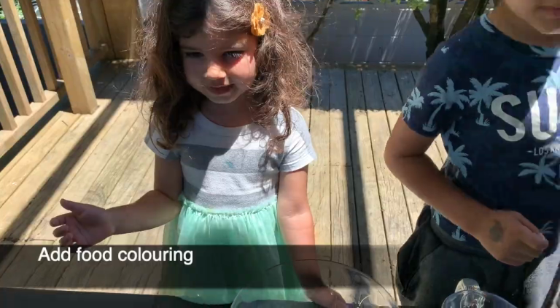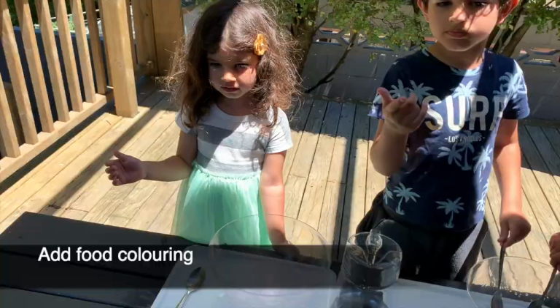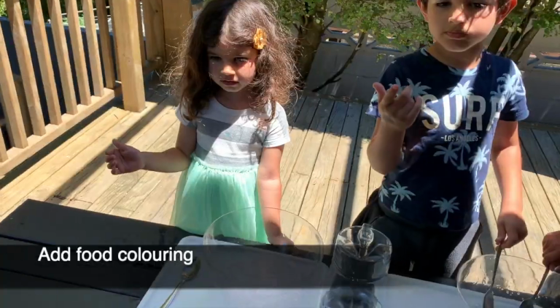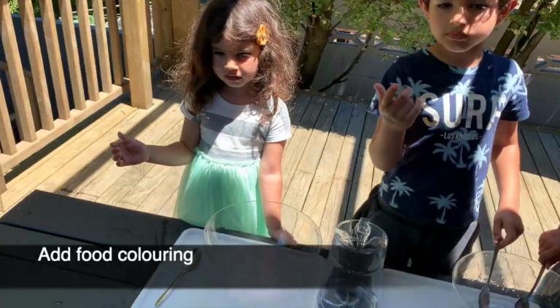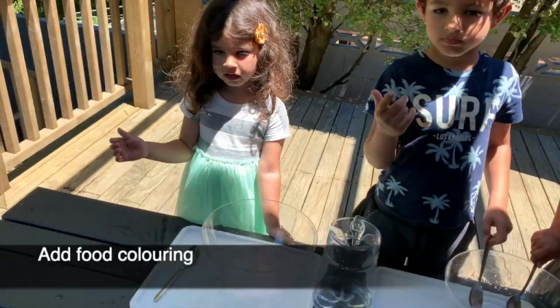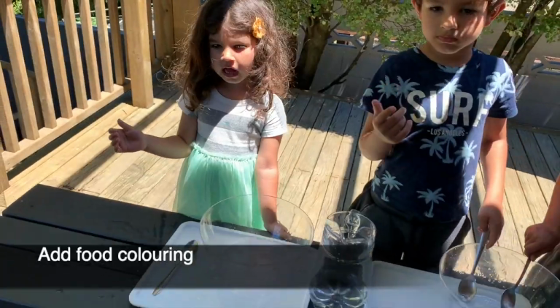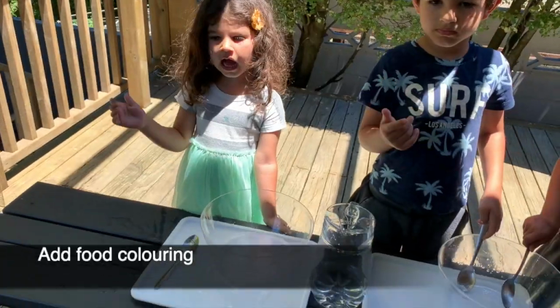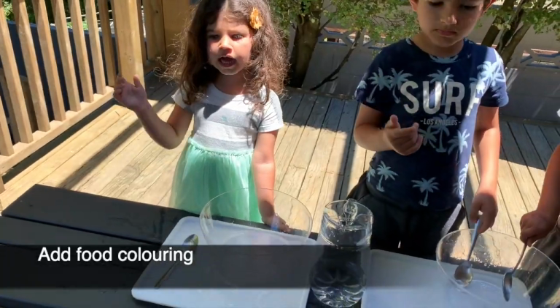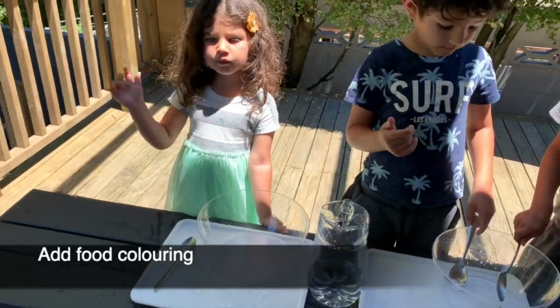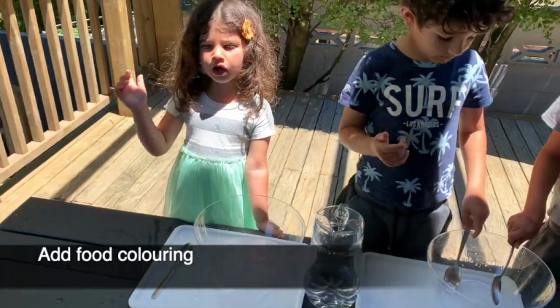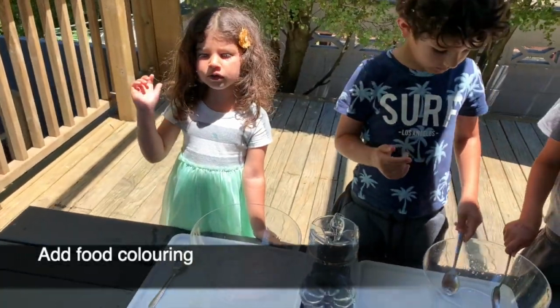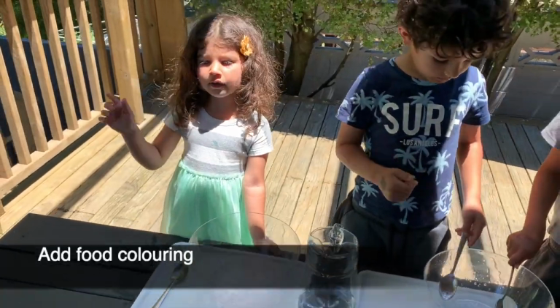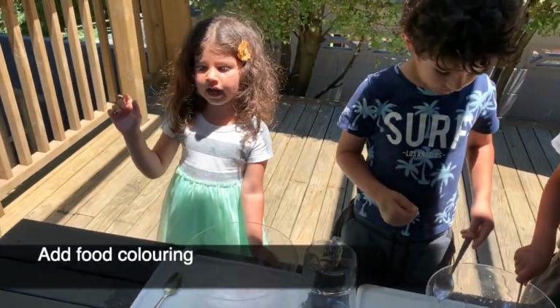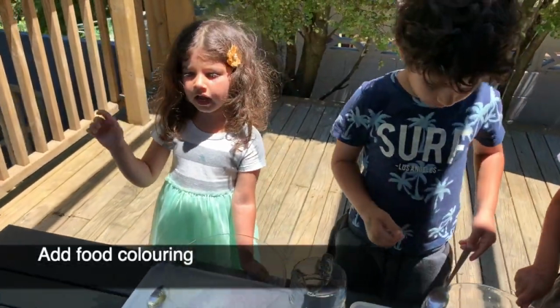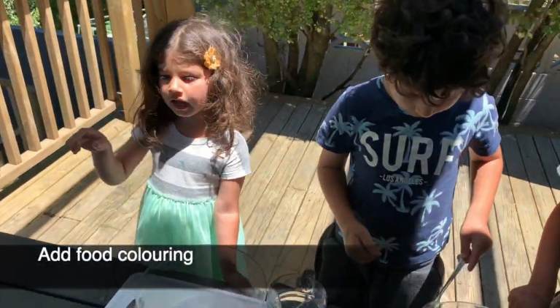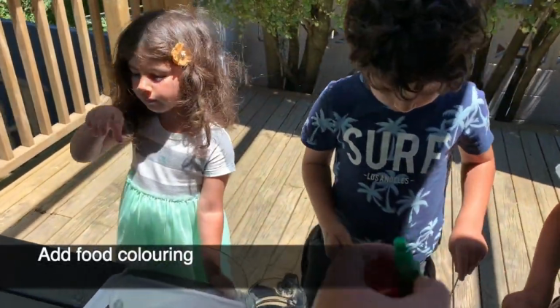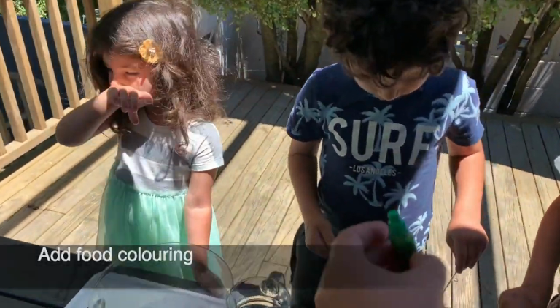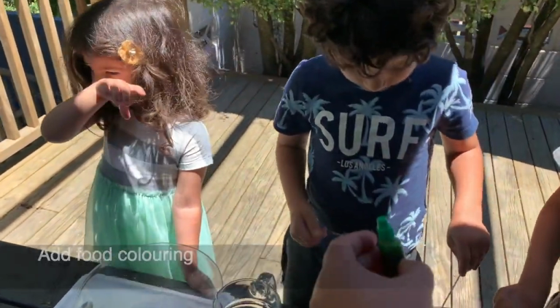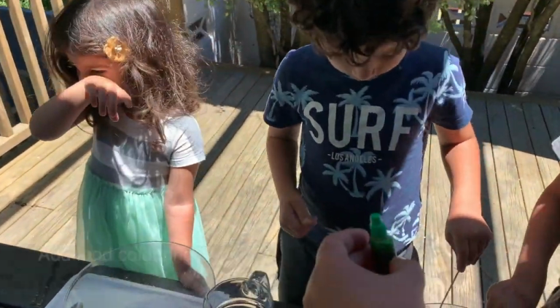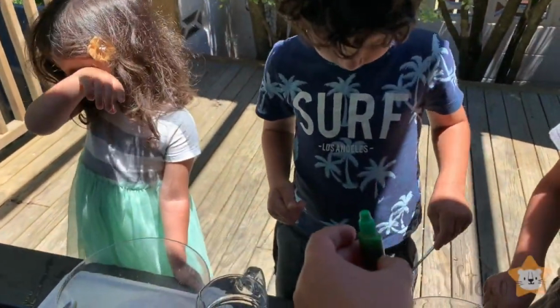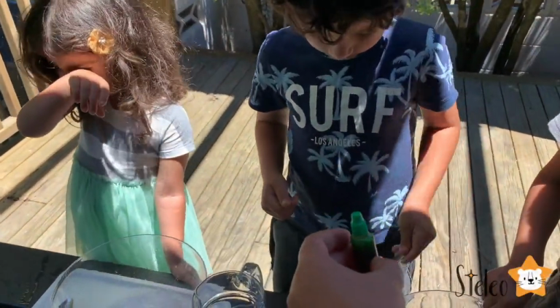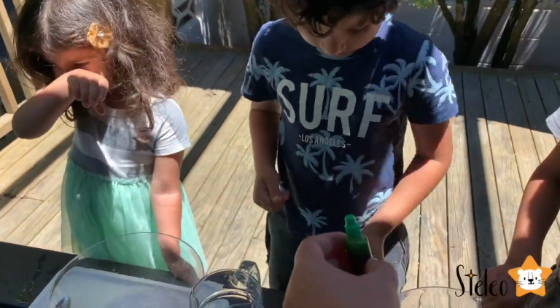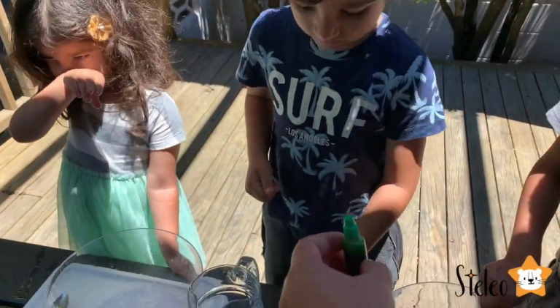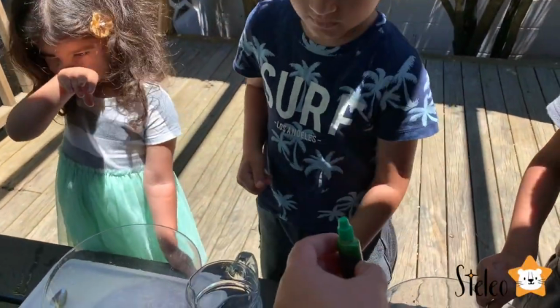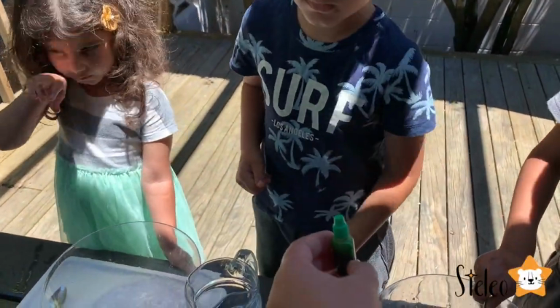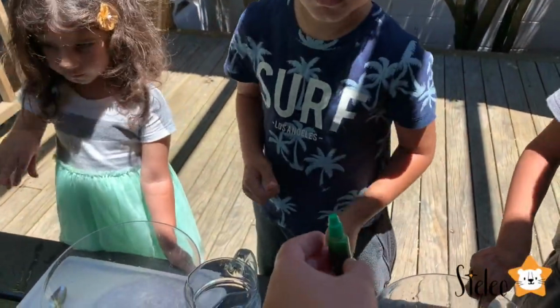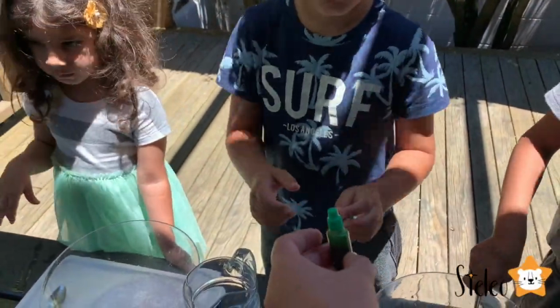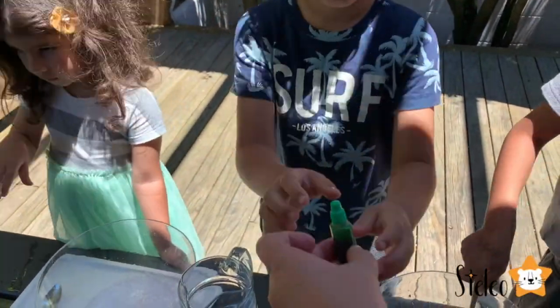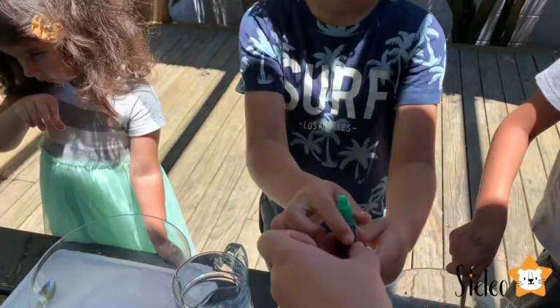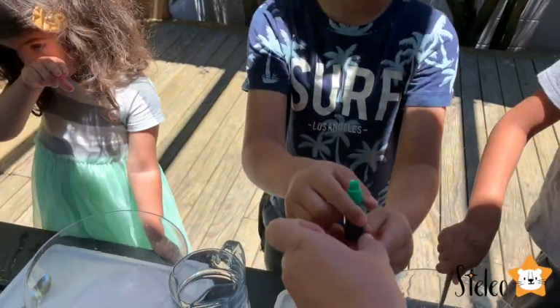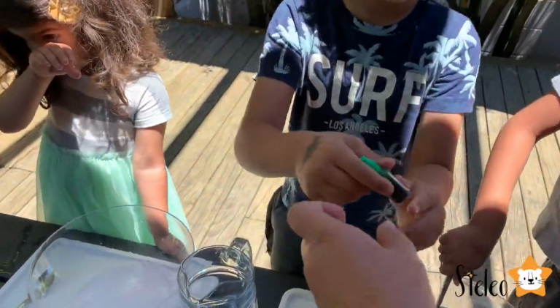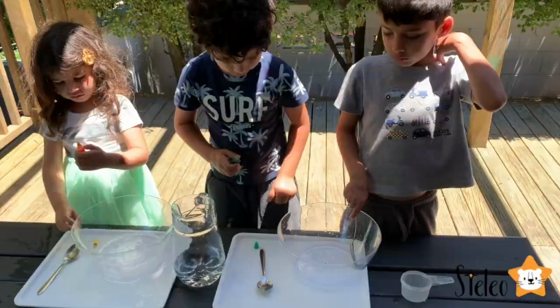Green for the girls! I want red, I want yellow — I want yellow for the girls!